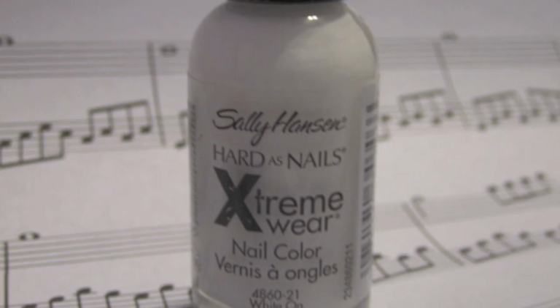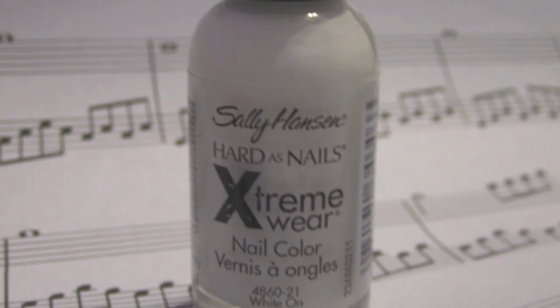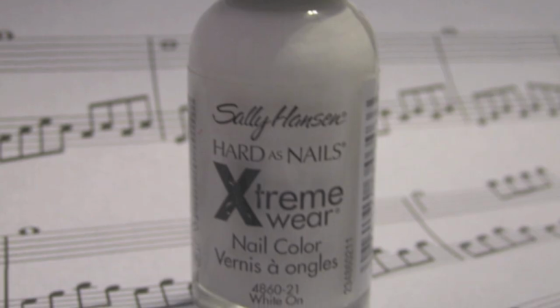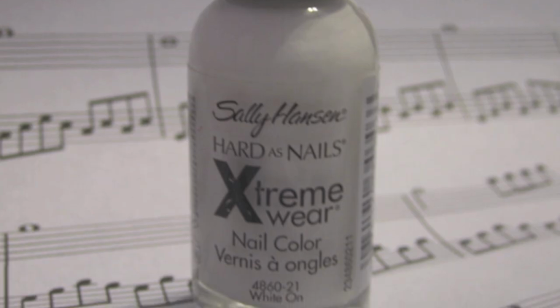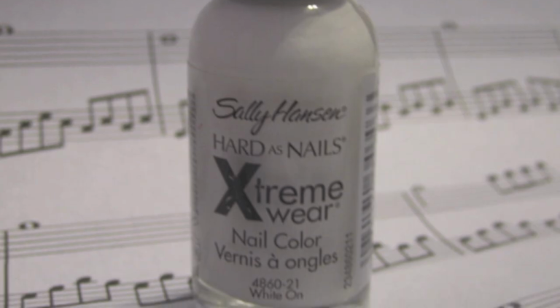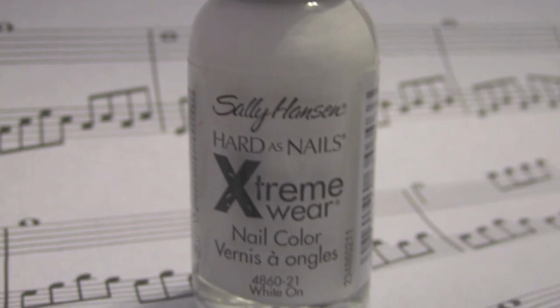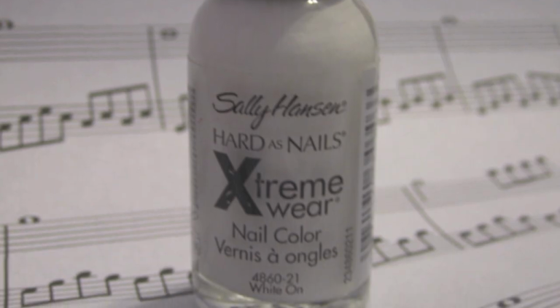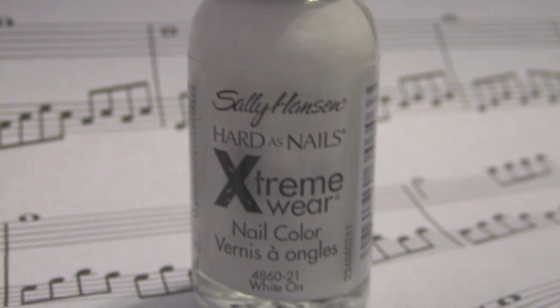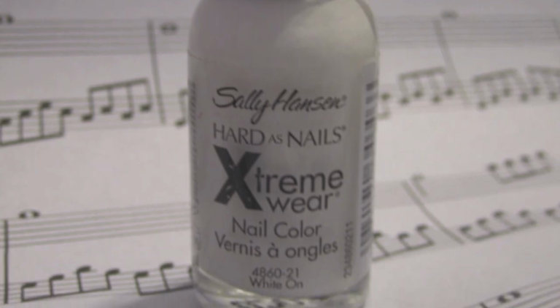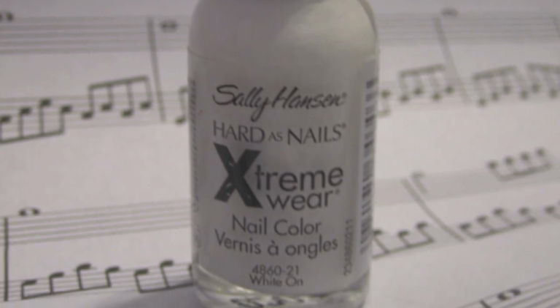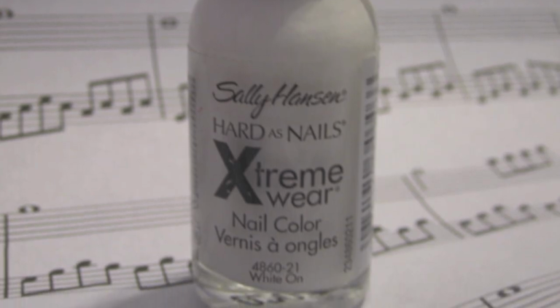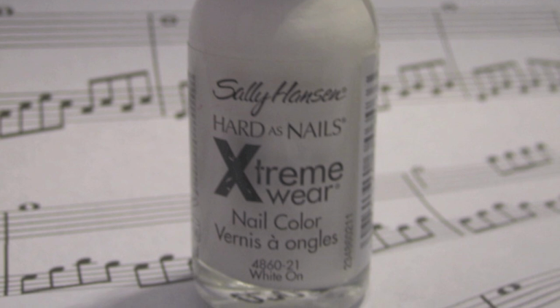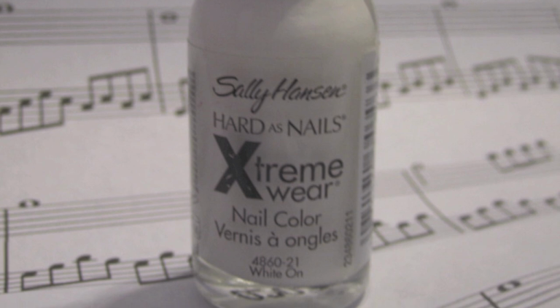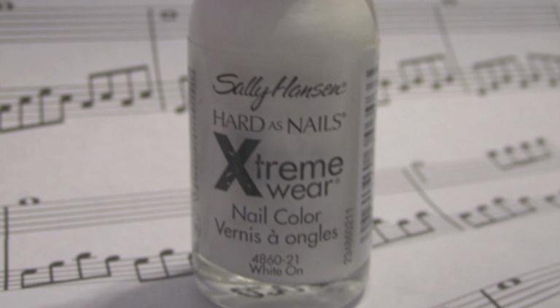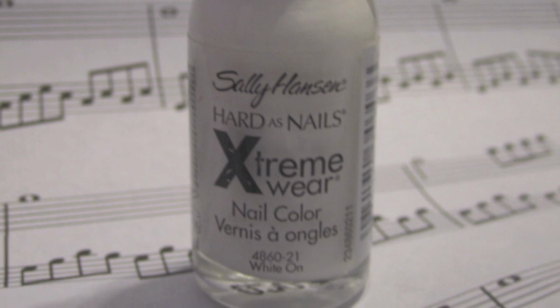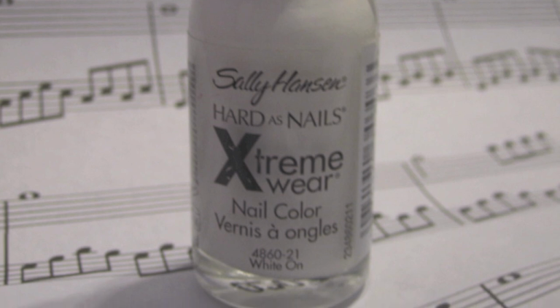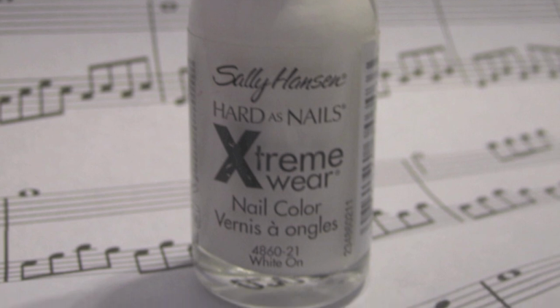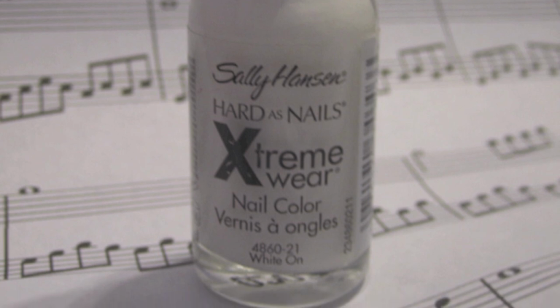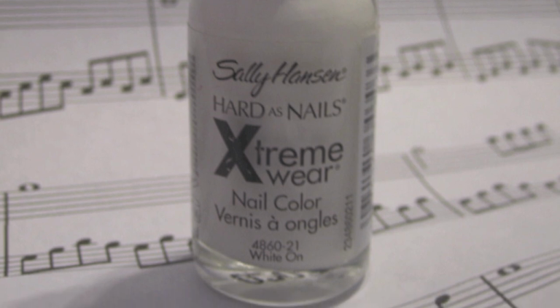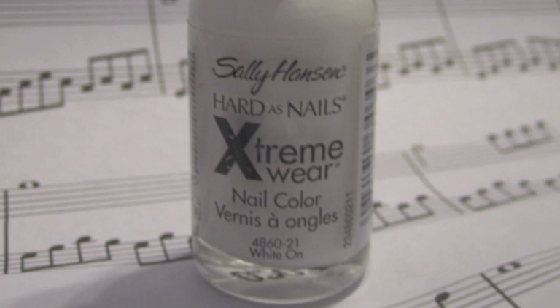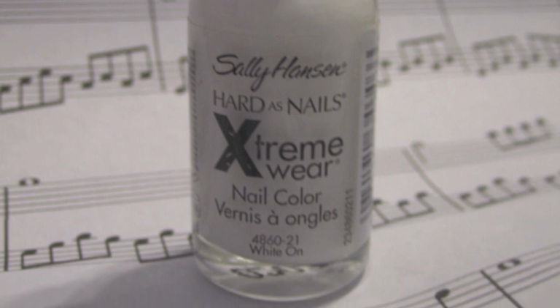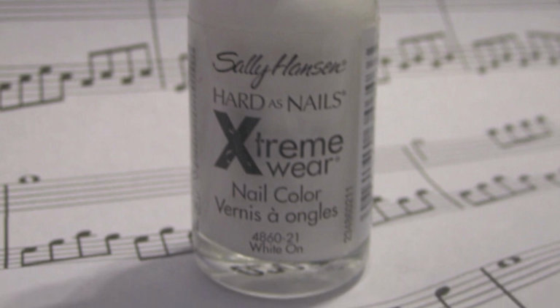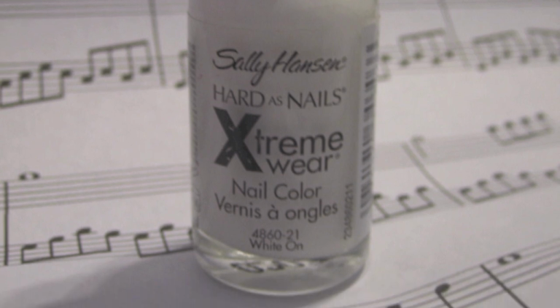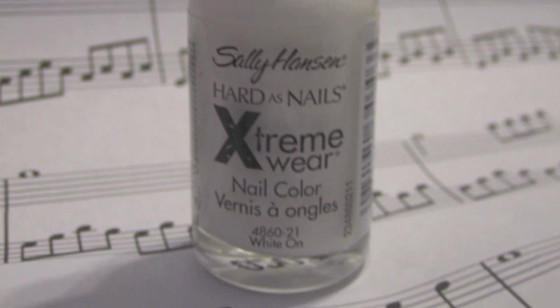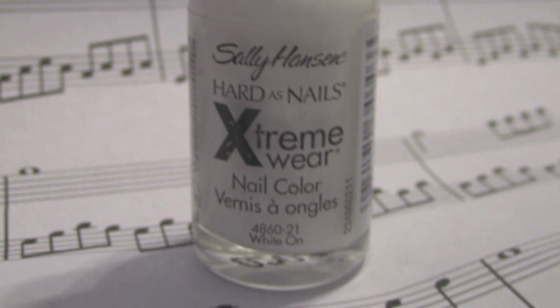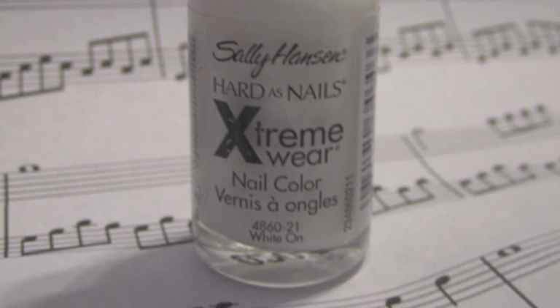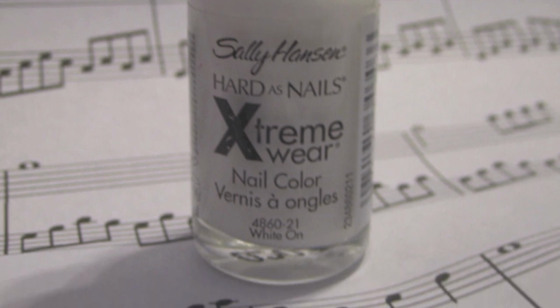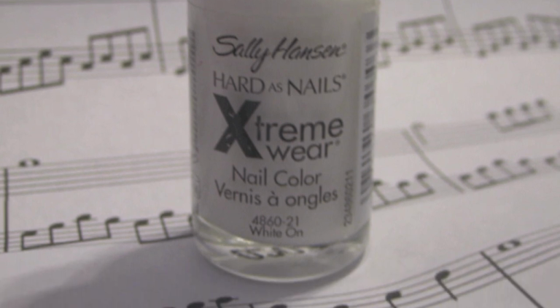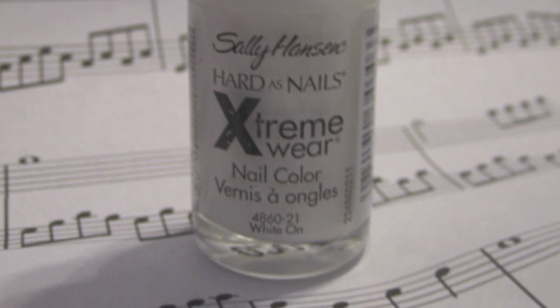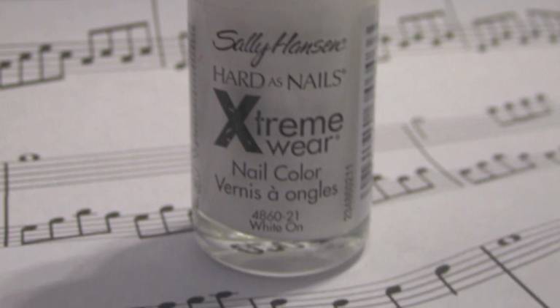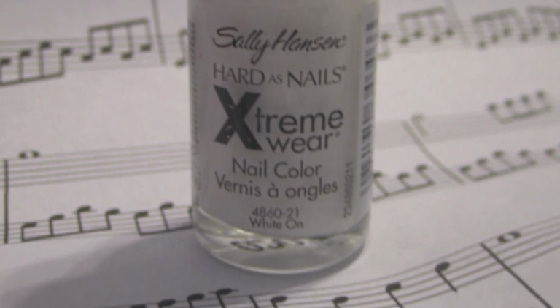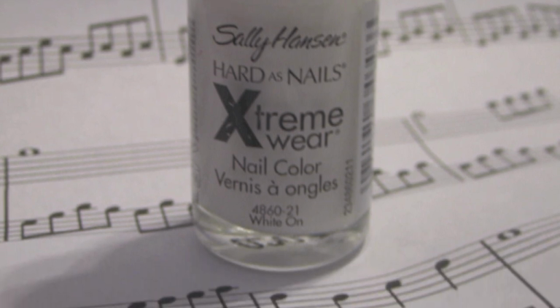Start off by applying your favorite base coat and paint your nails a solid white. It might take you a couple of coats.